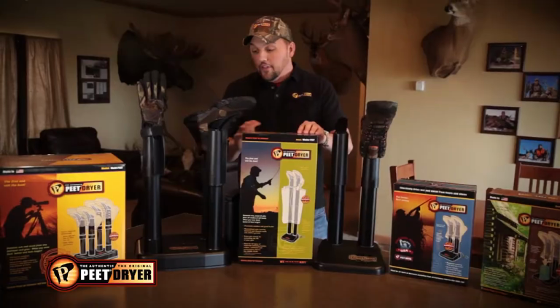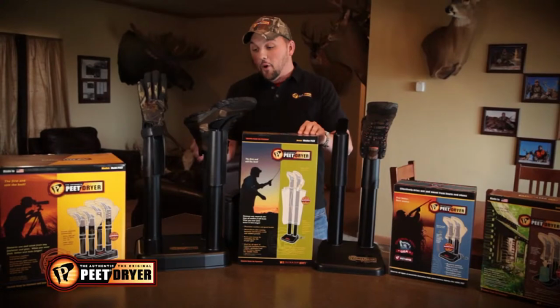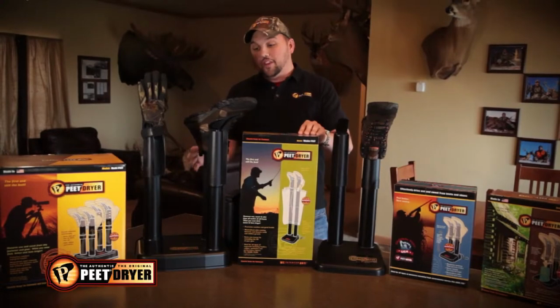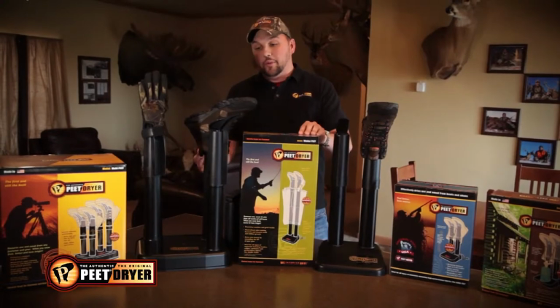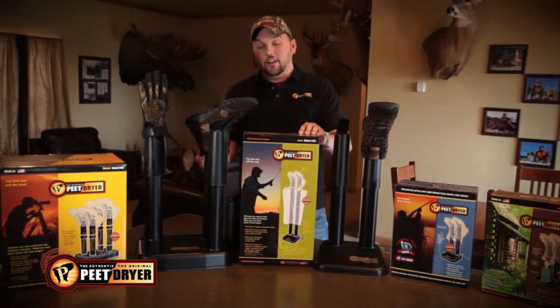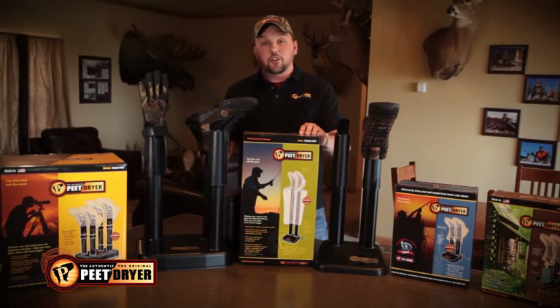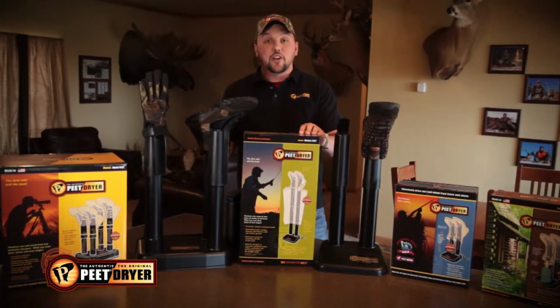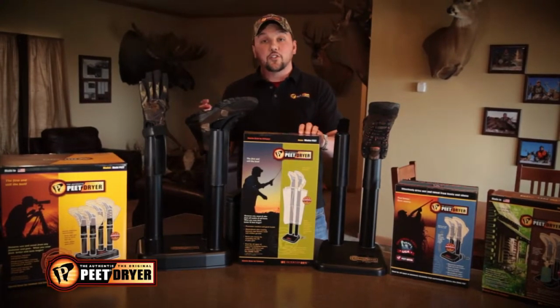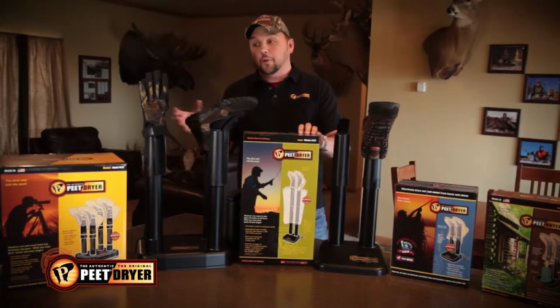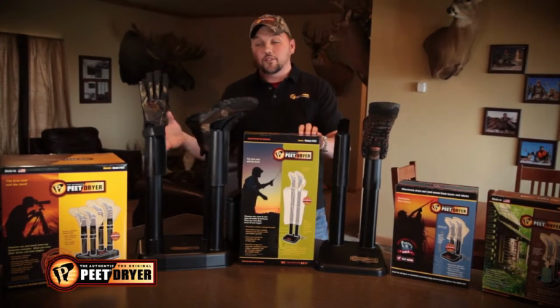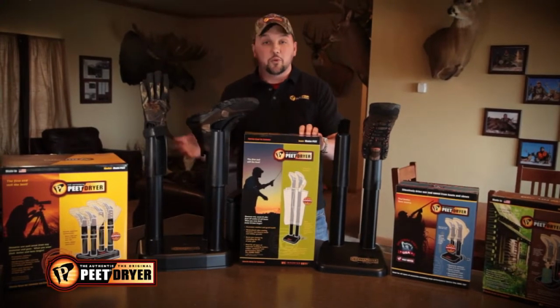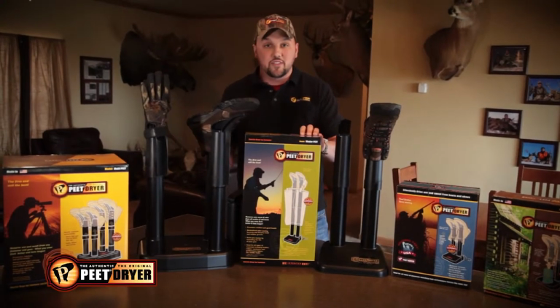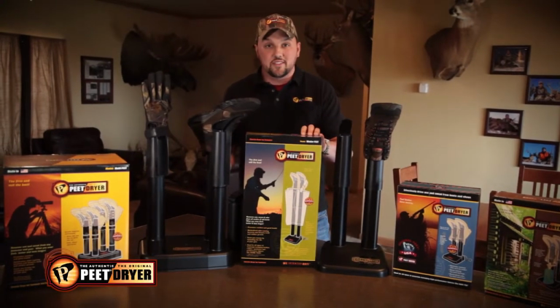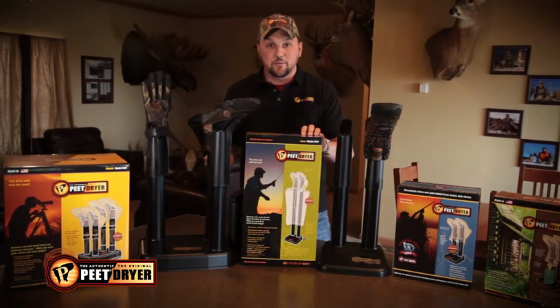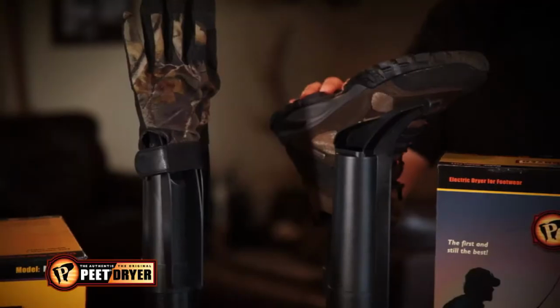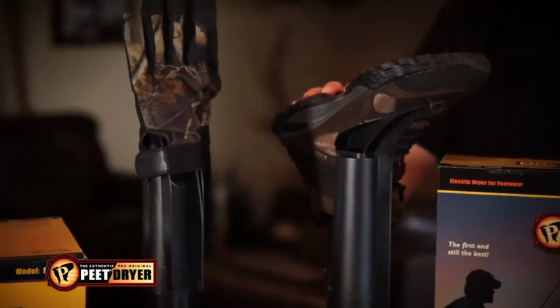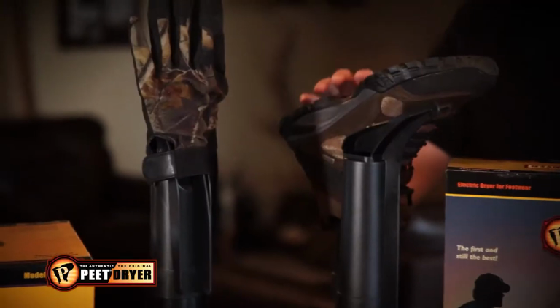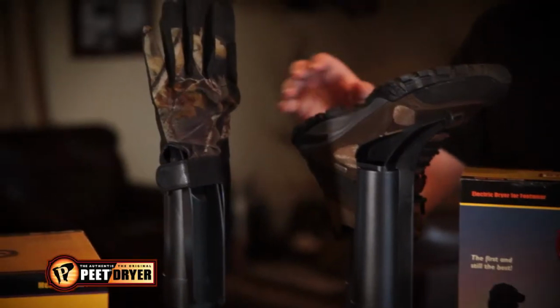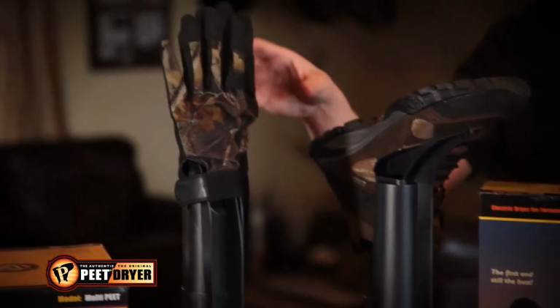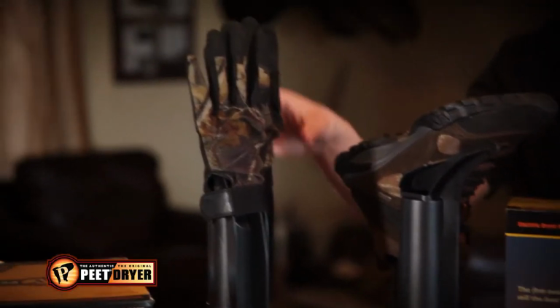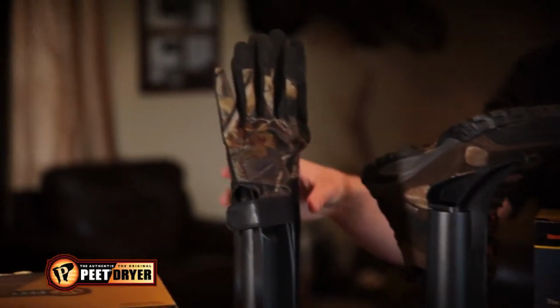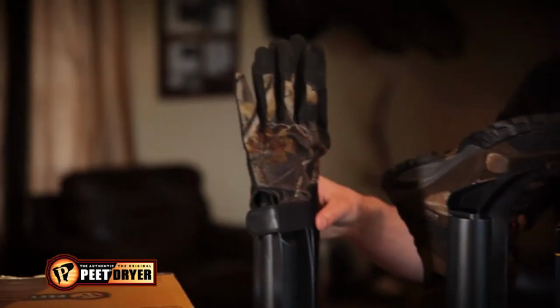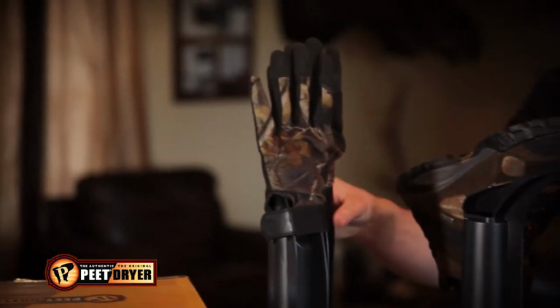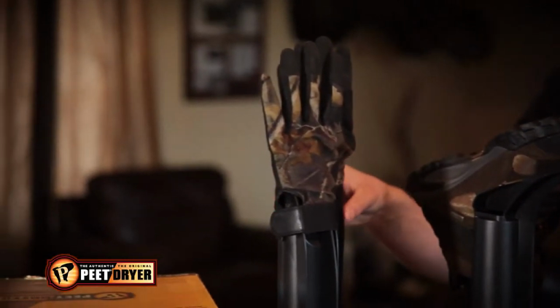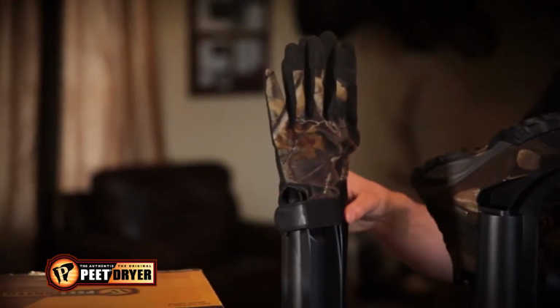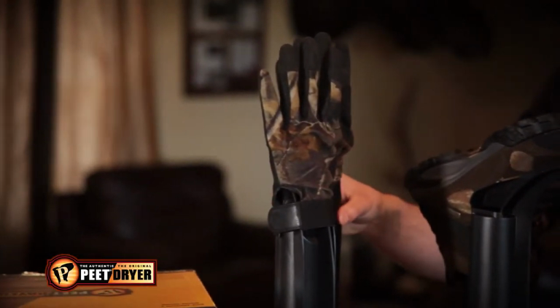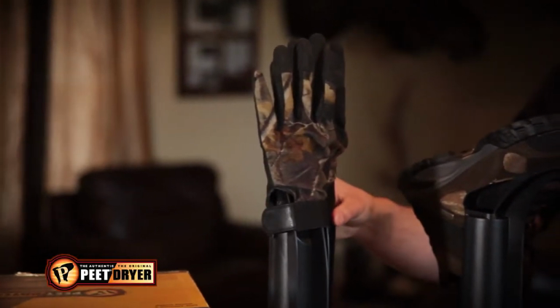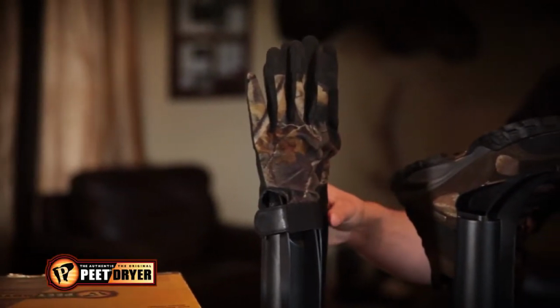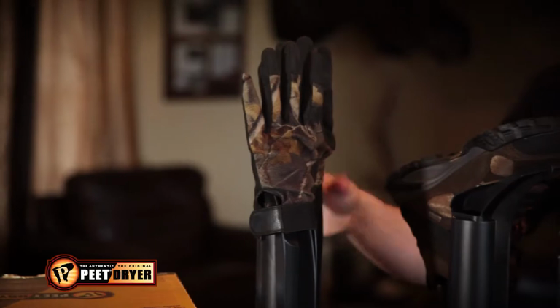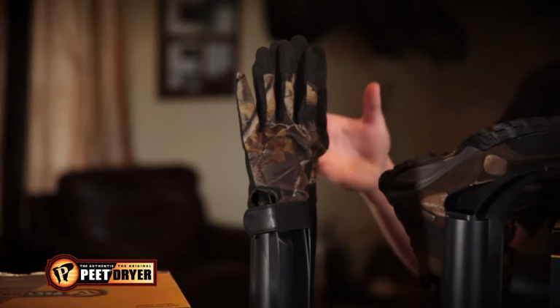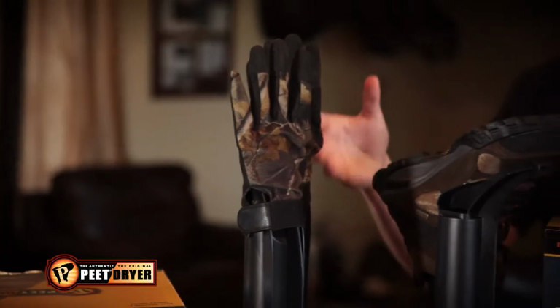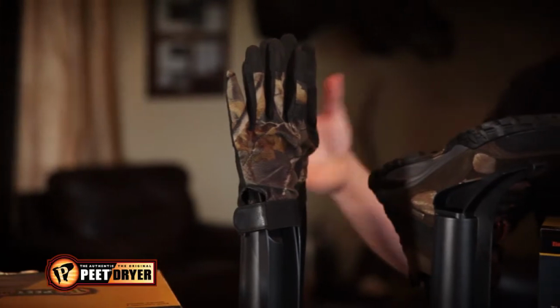The Multi Pete lets you dry two pairs of boots at the same time. You can also dry gloves with different accessories or even helmets.